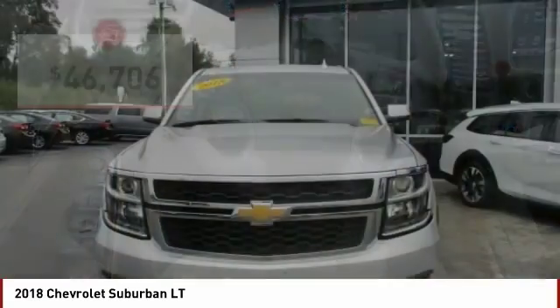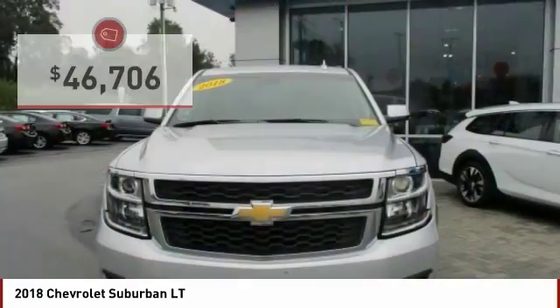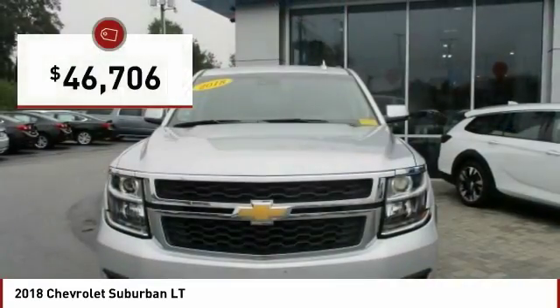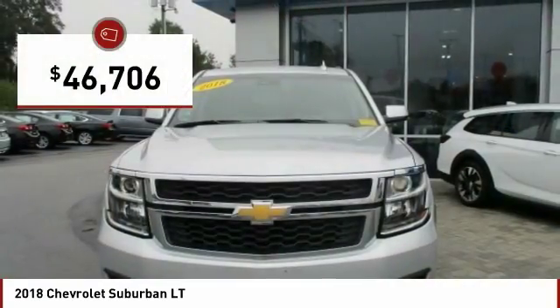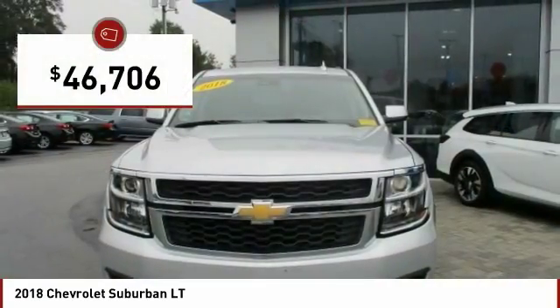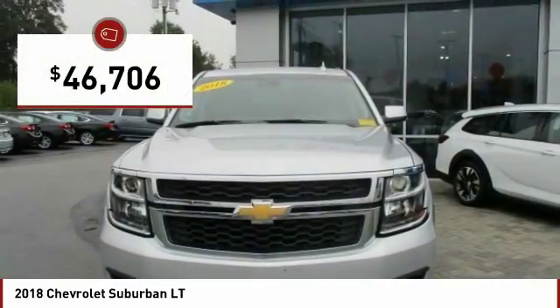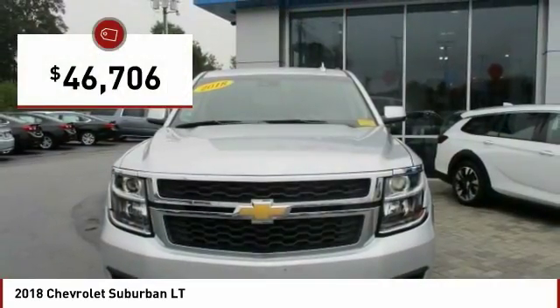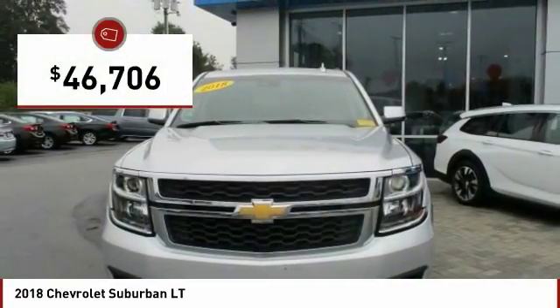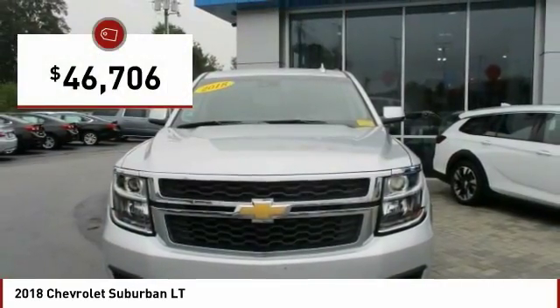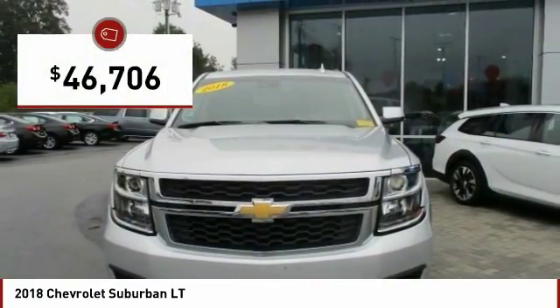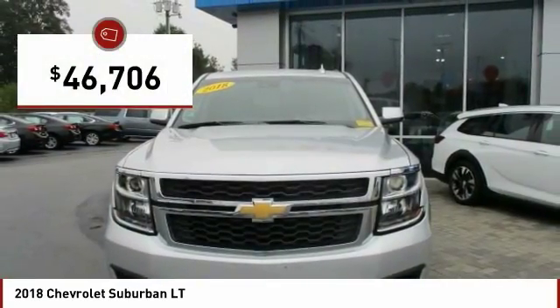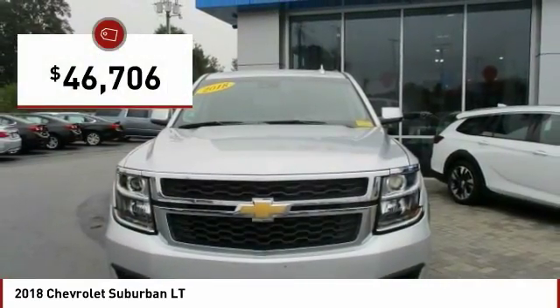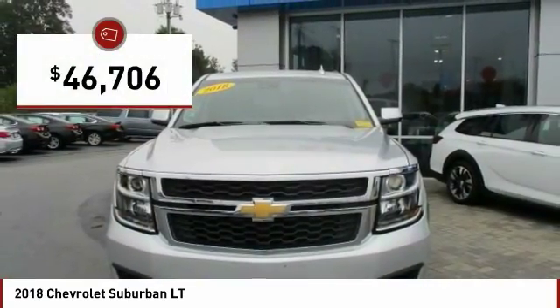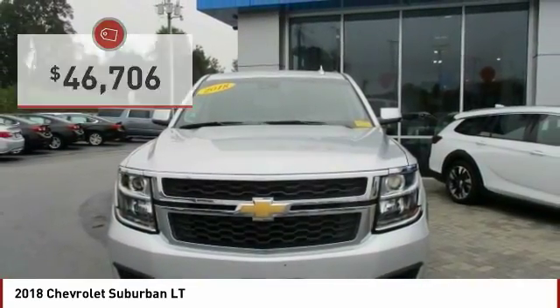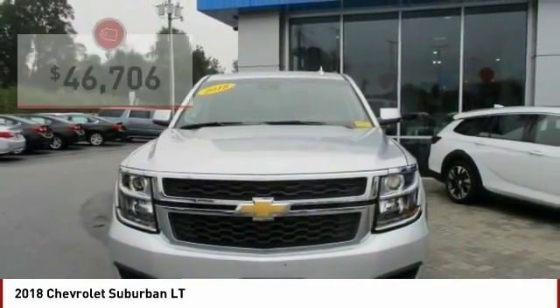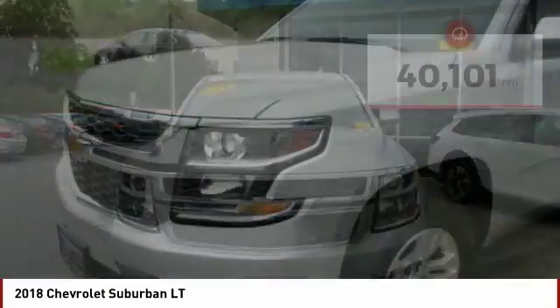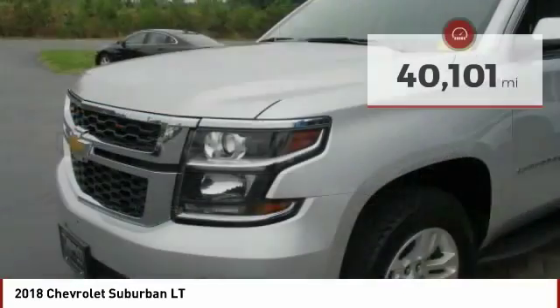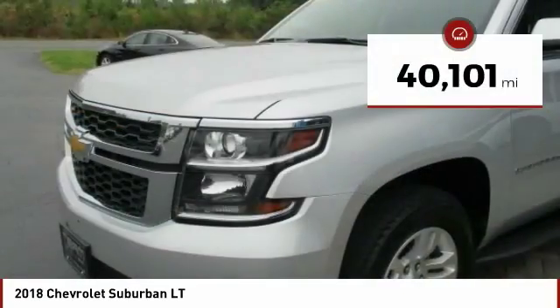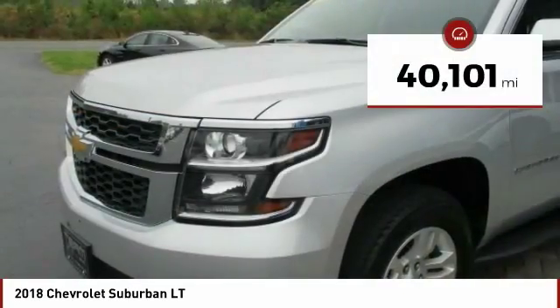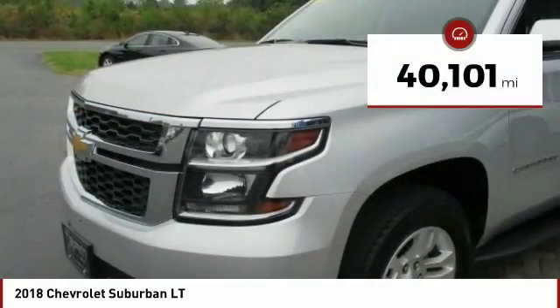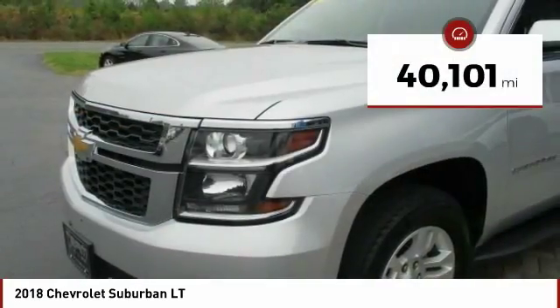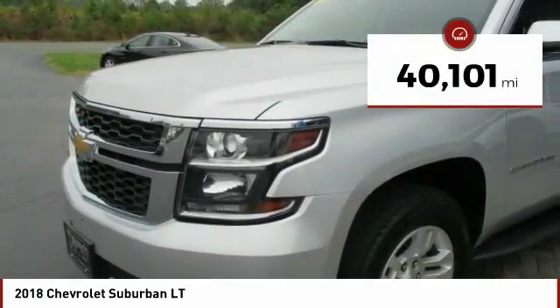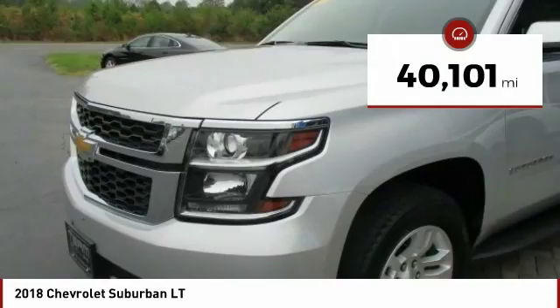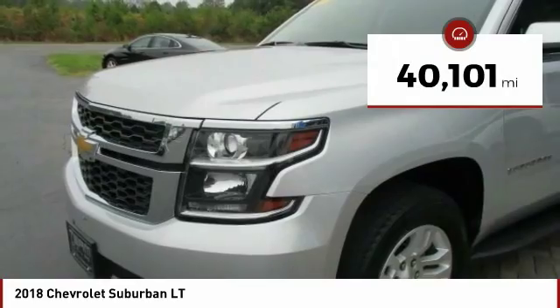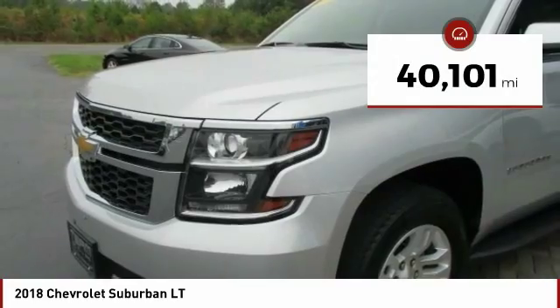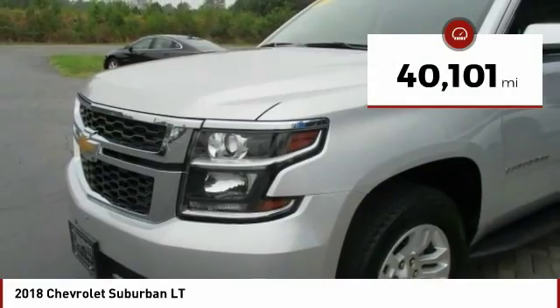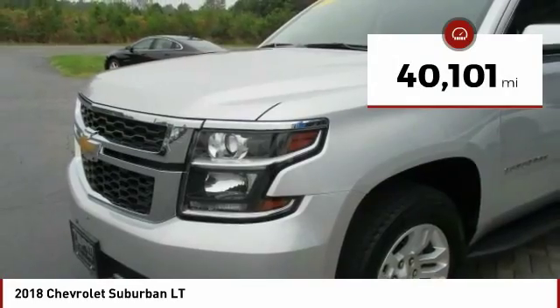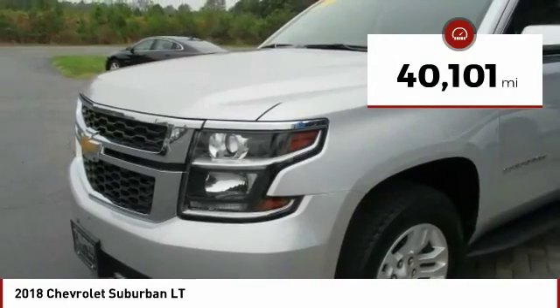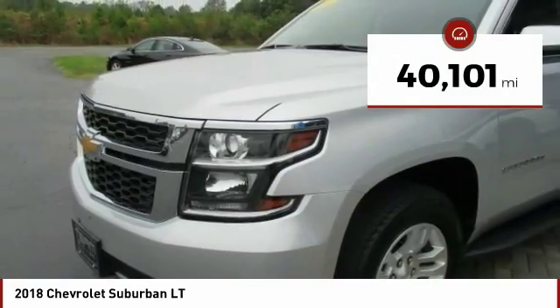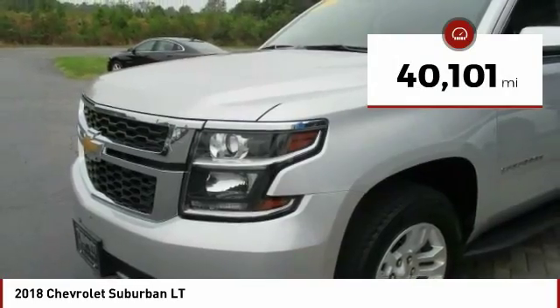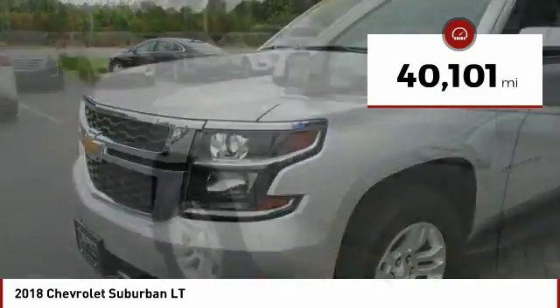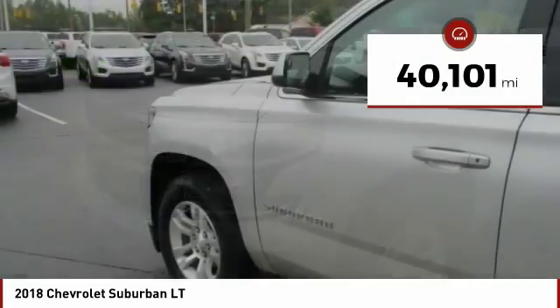And is priced below $50,000. This vehicle has less than 45,000 miles.